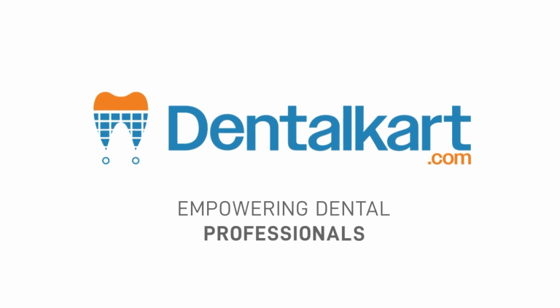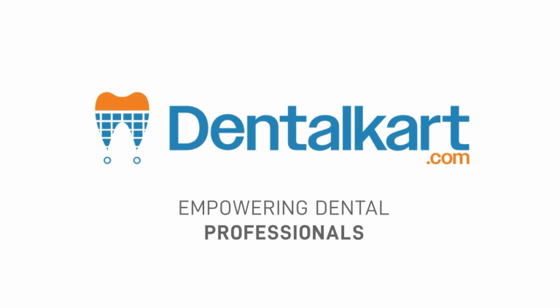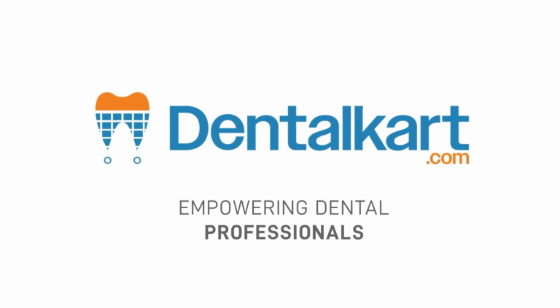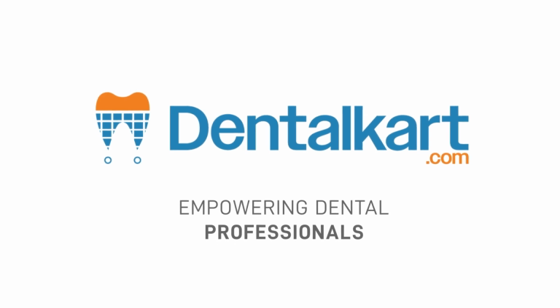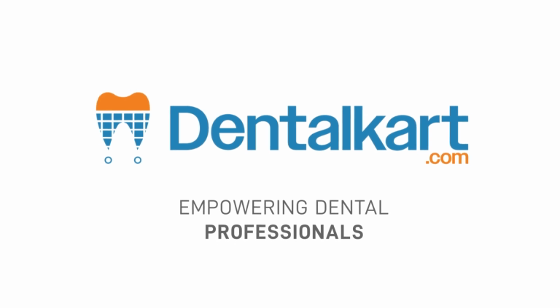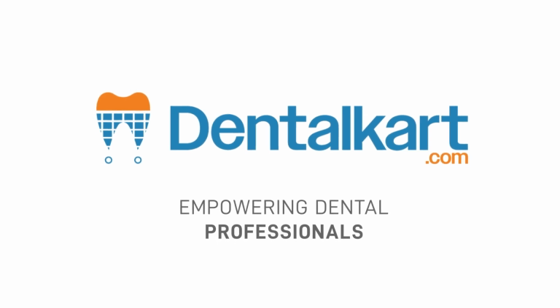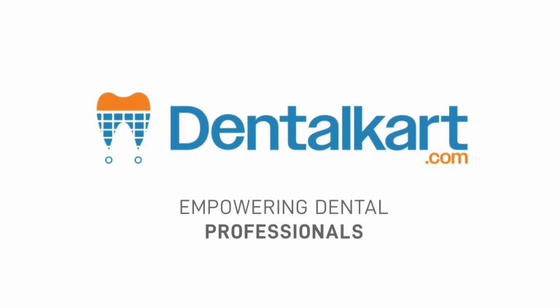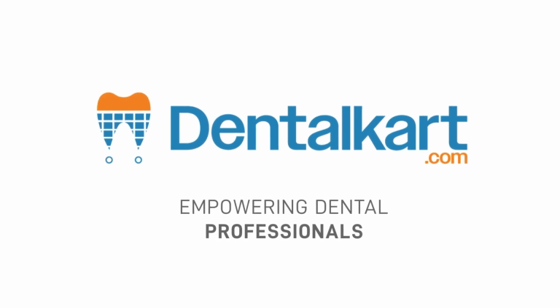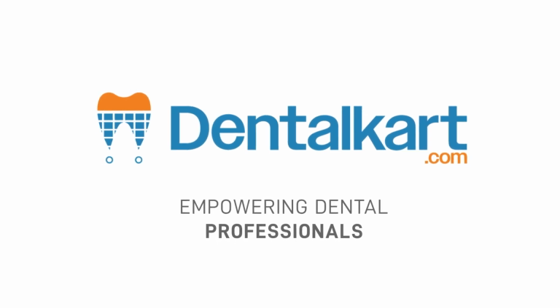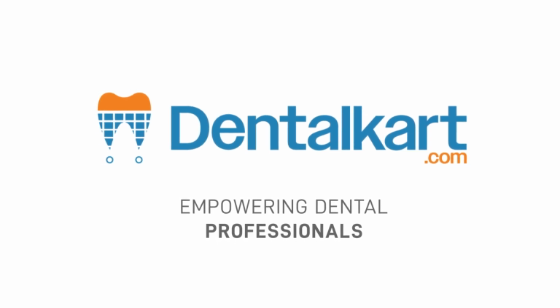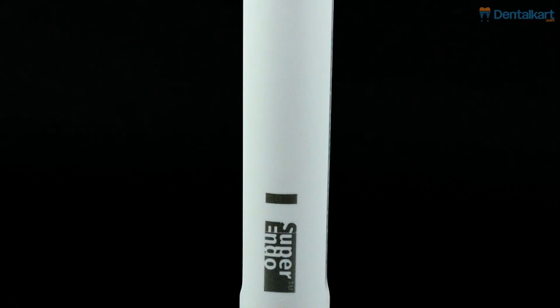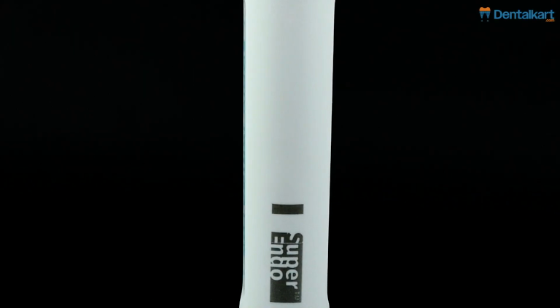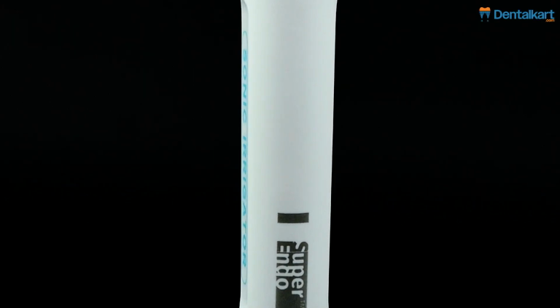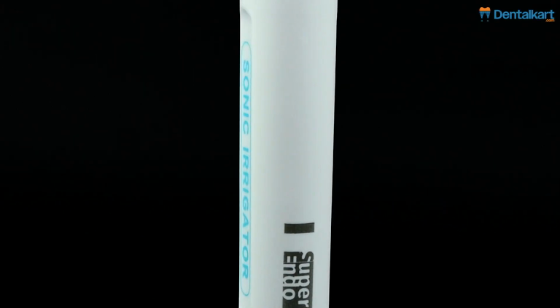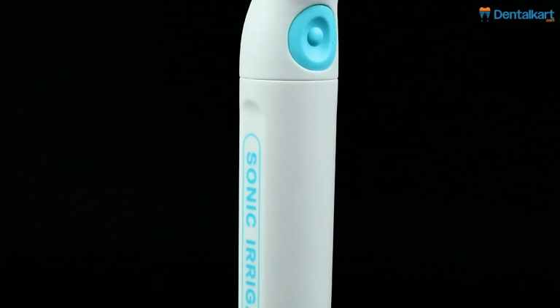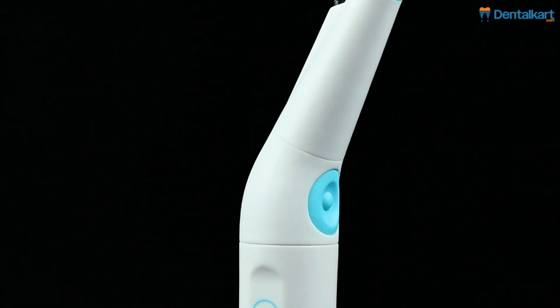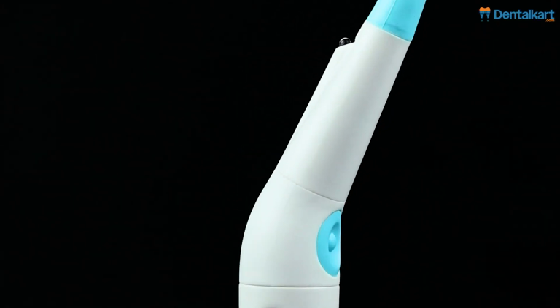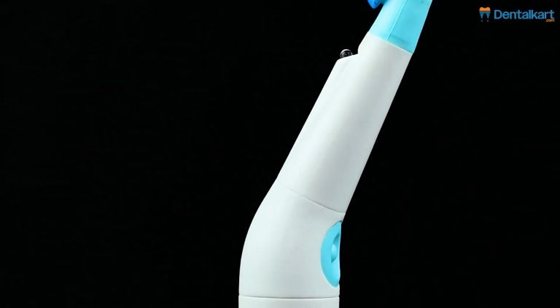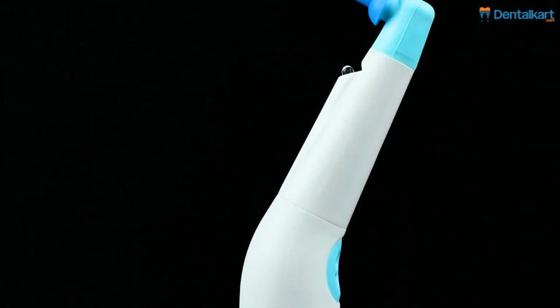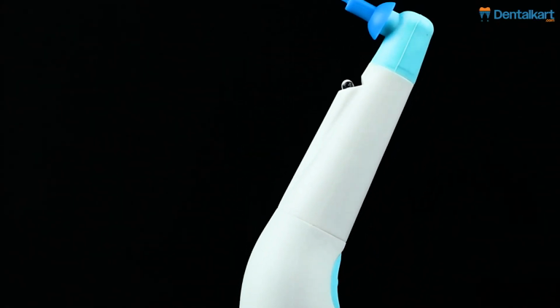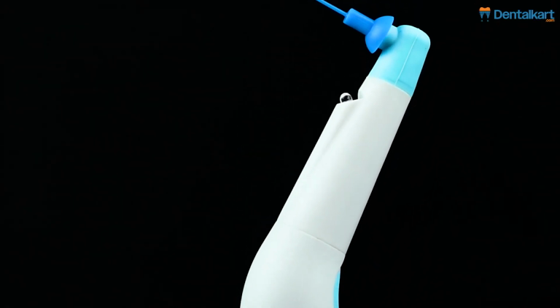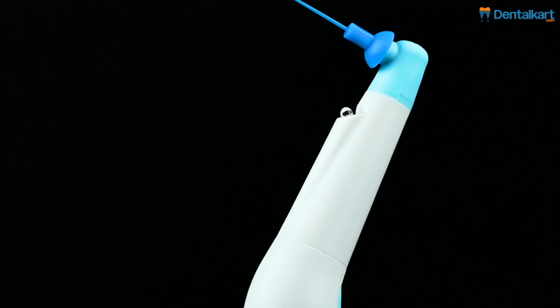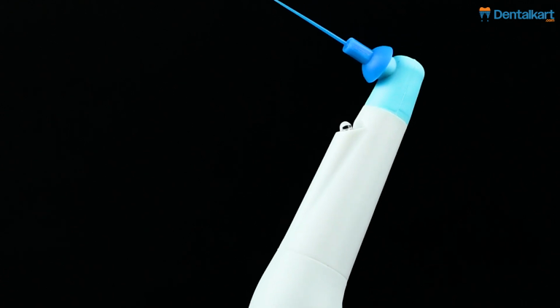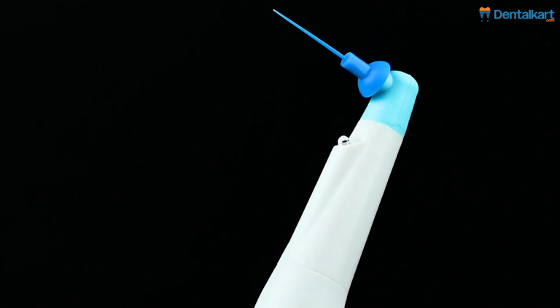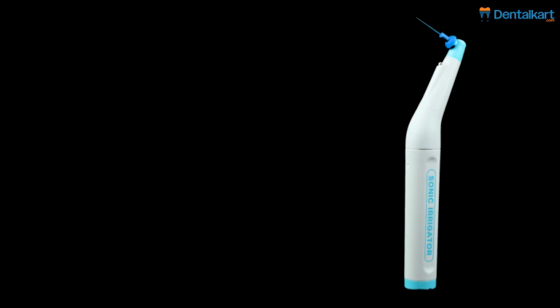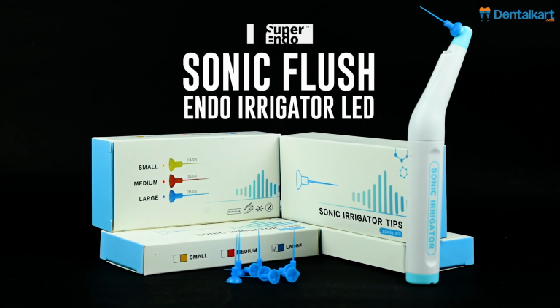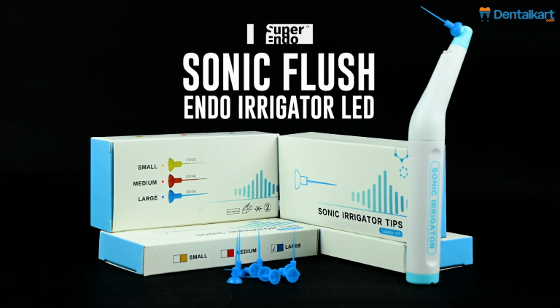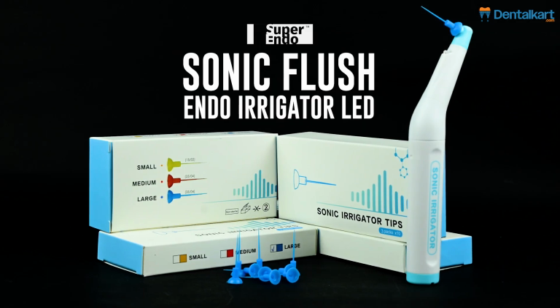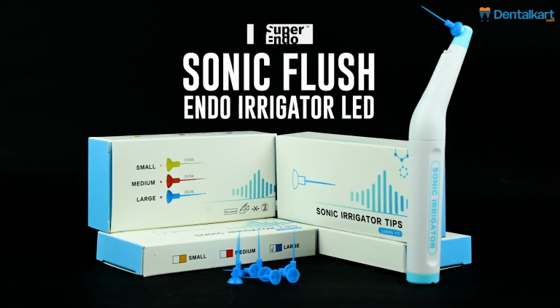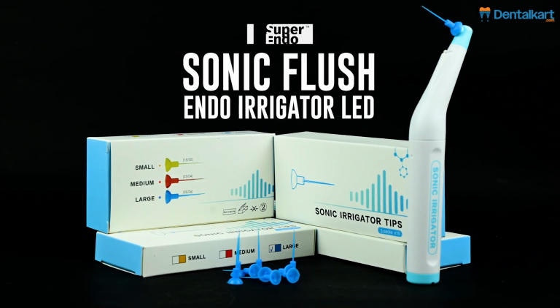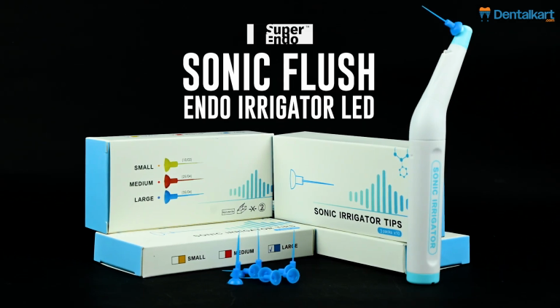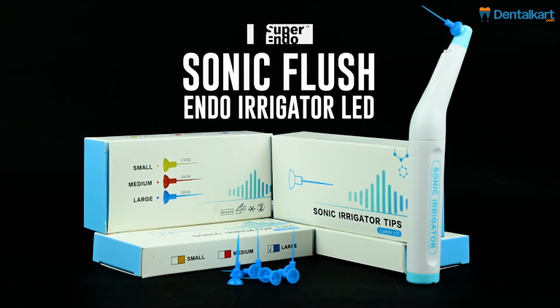Hello everyone, welcome back to our channel. Today we're exploring an innovative tool in endodontics, the Super Endosonic Irrigator.